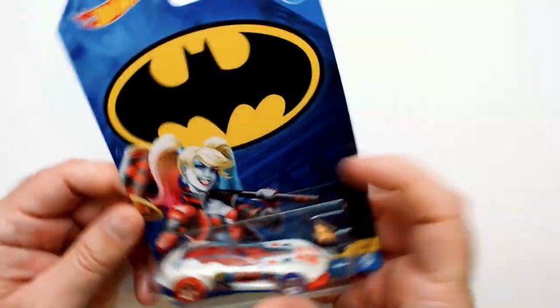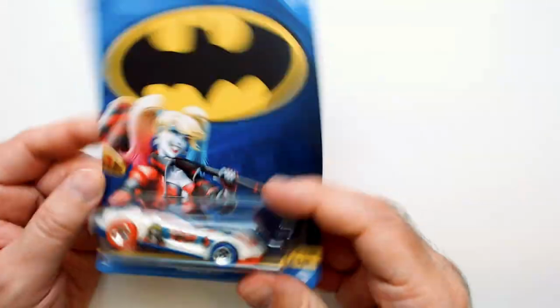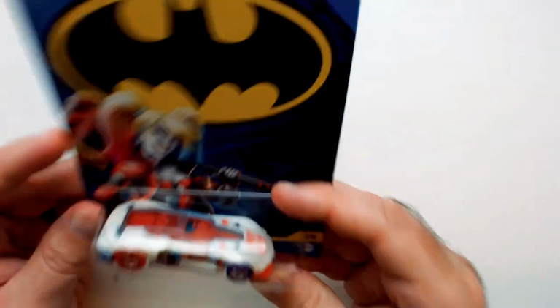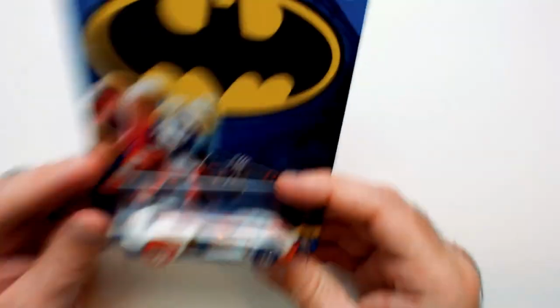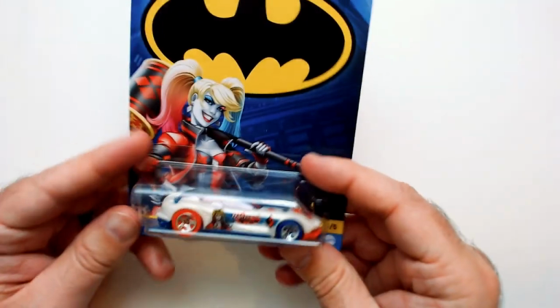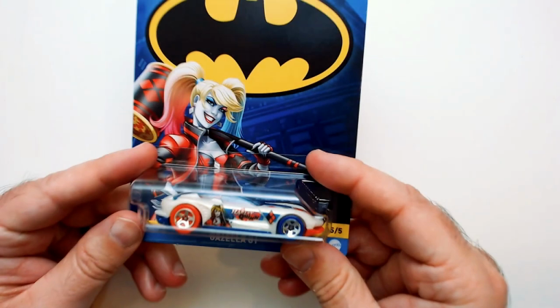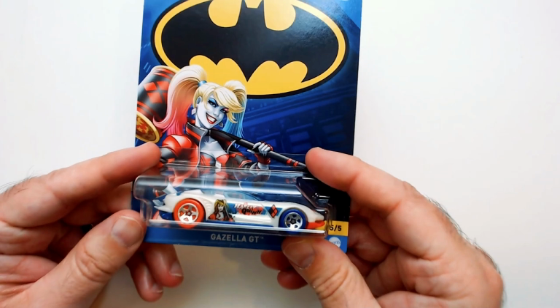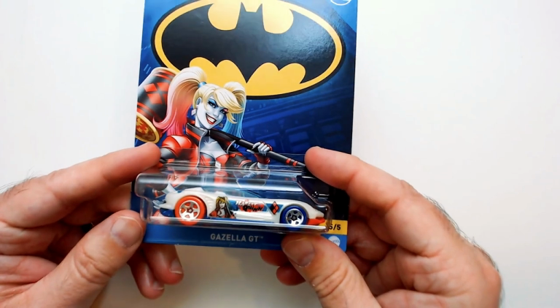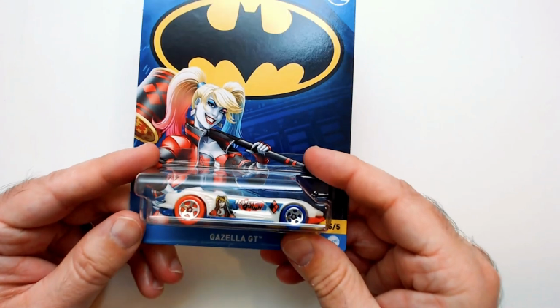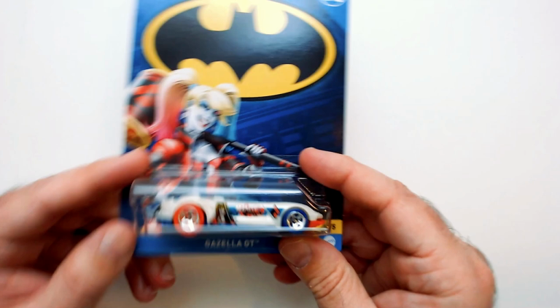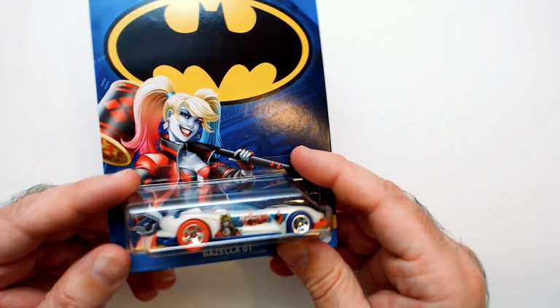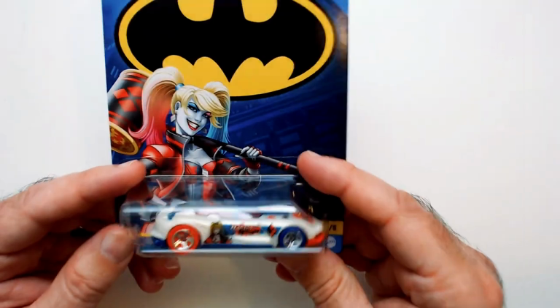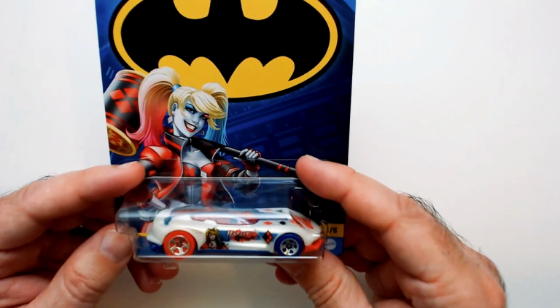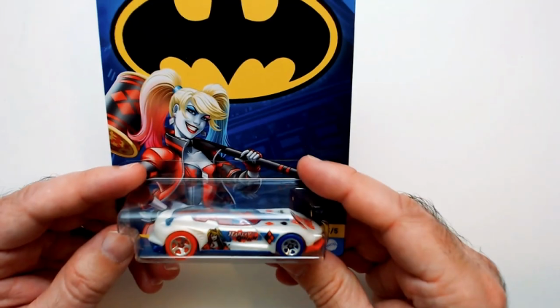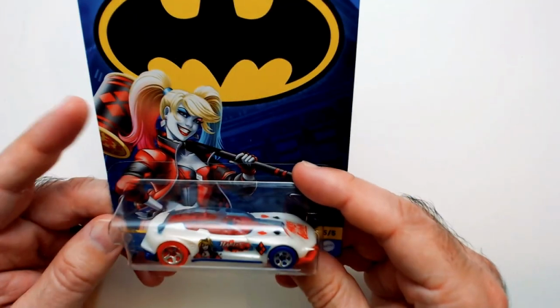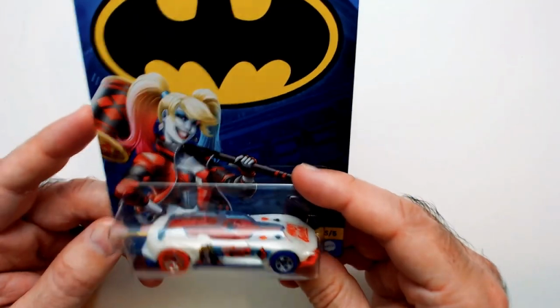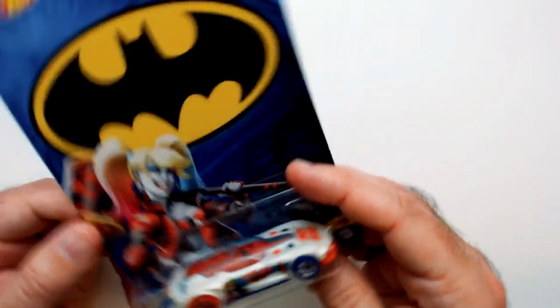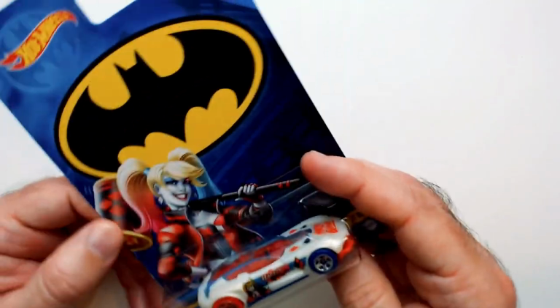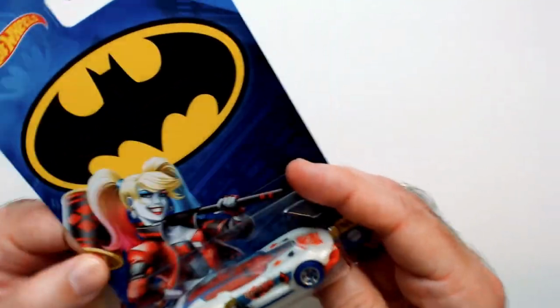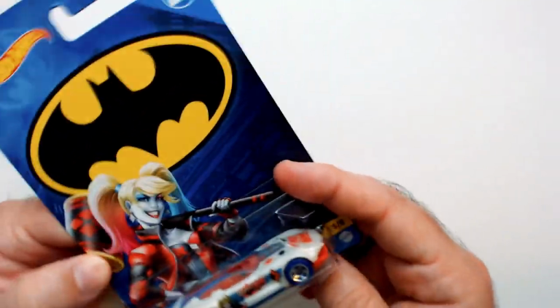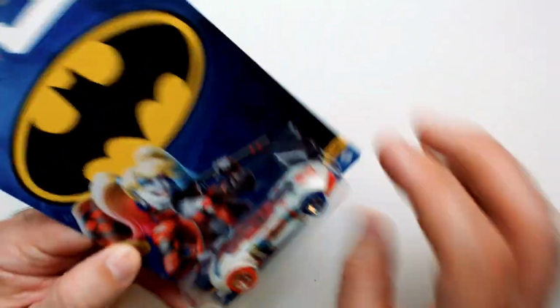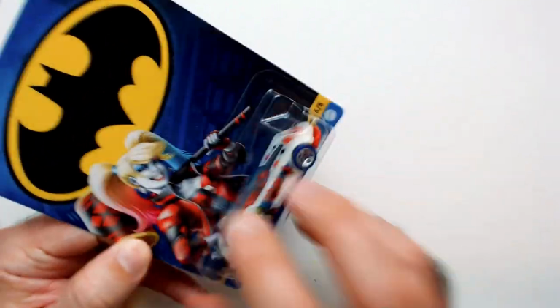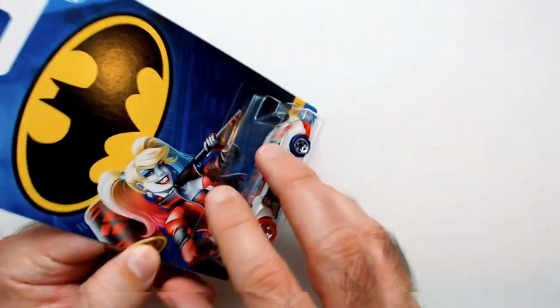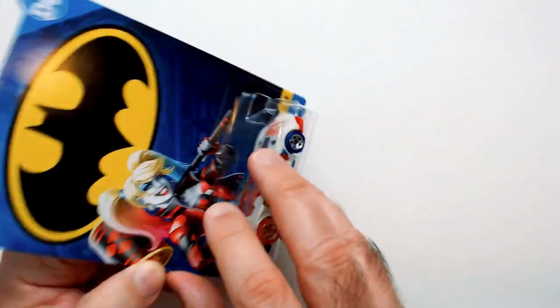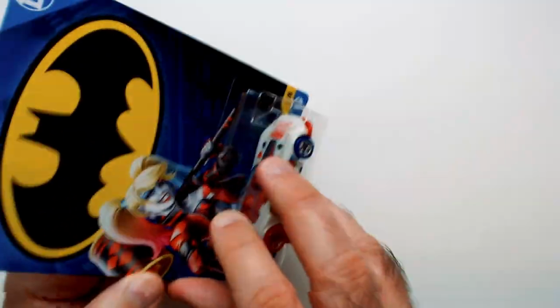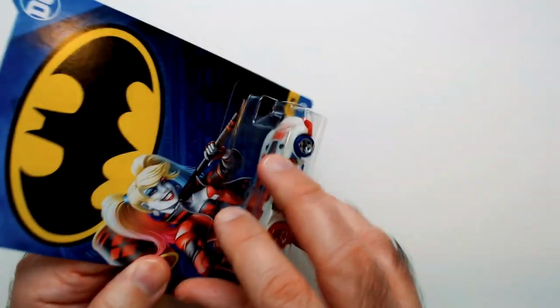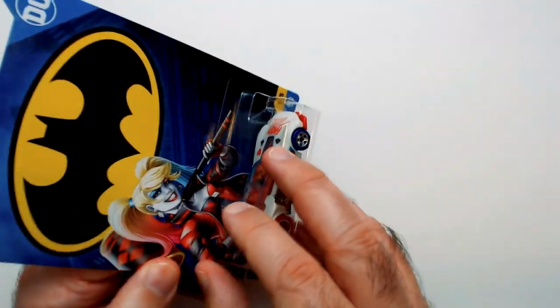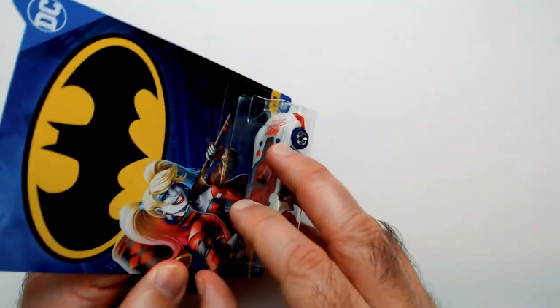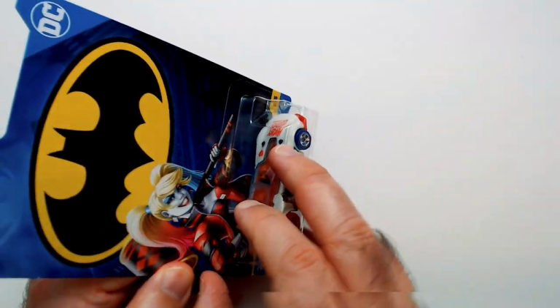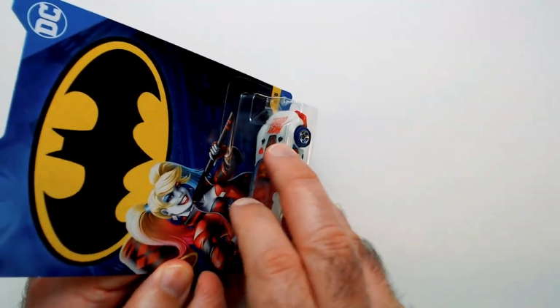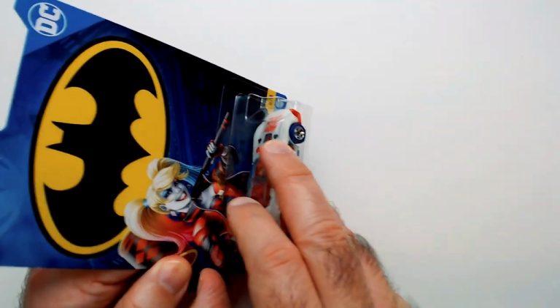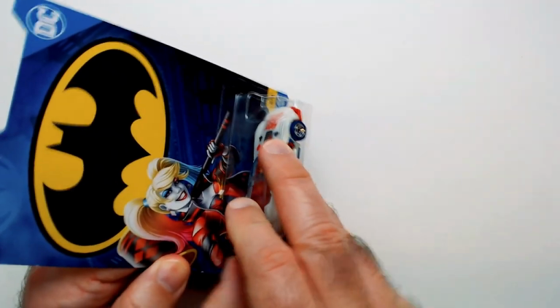Got this at a Dollar Tree — this is a really cool pickup. Let's go ahead and open it up, check it out, and see how it looks.